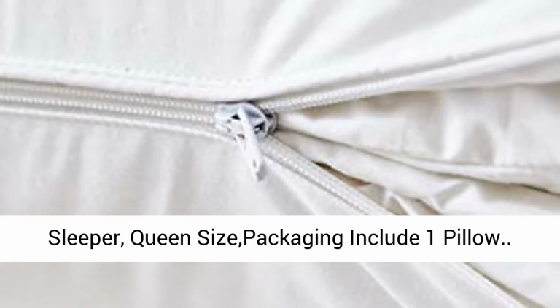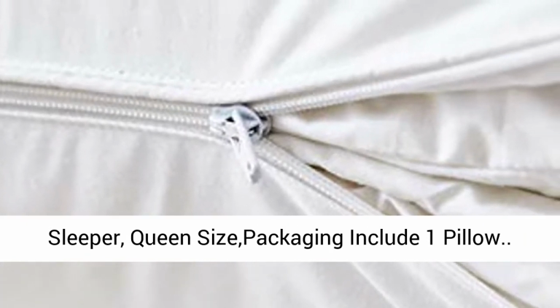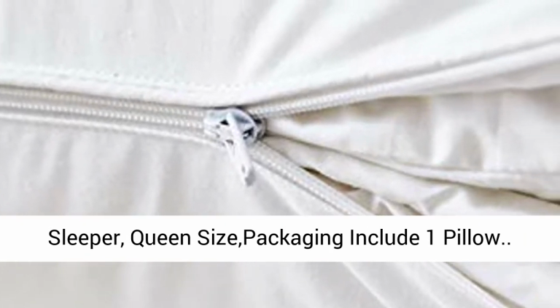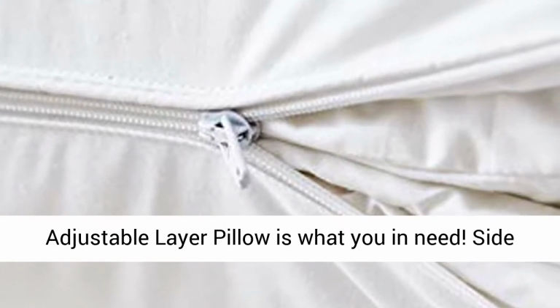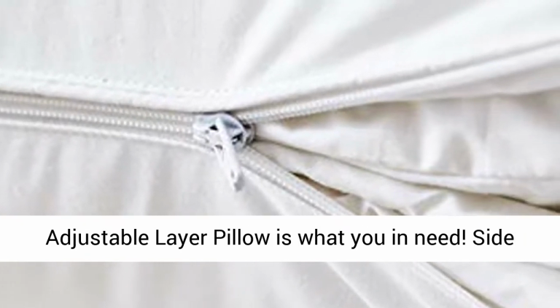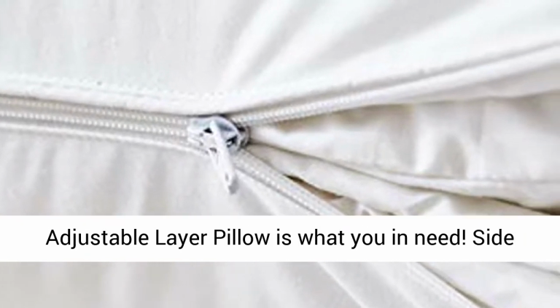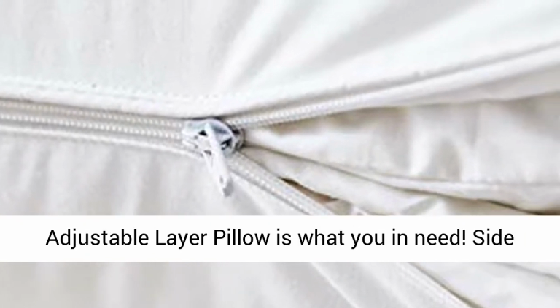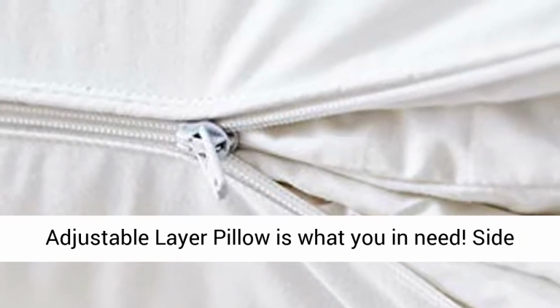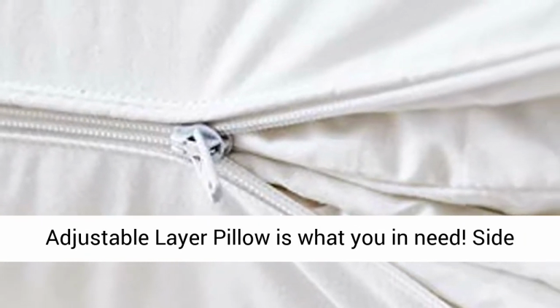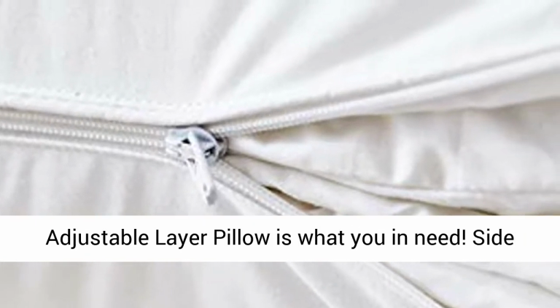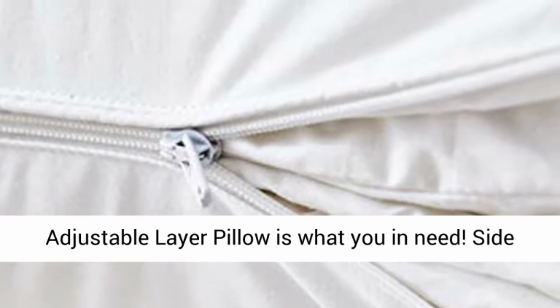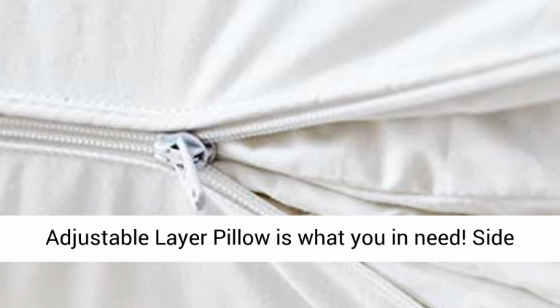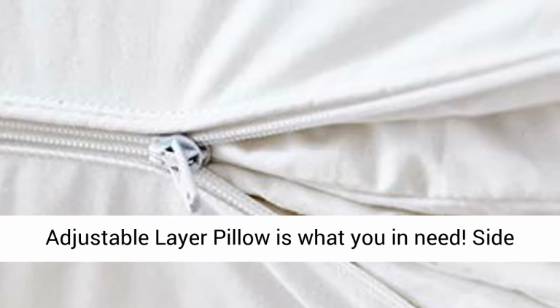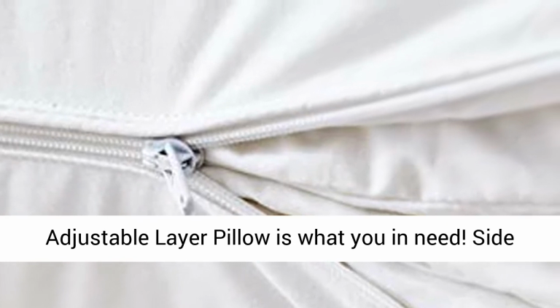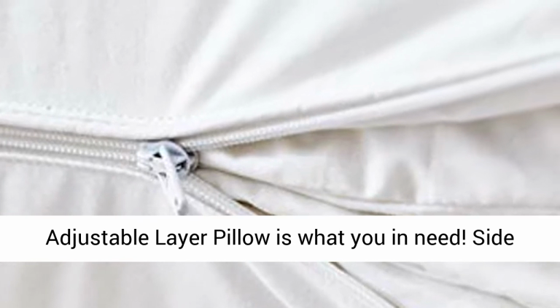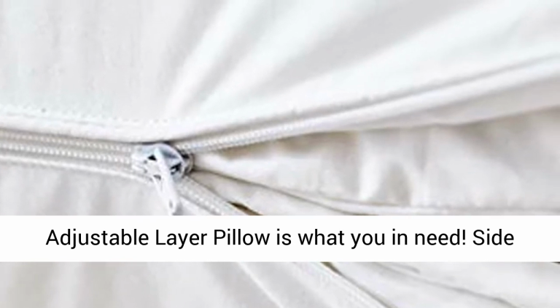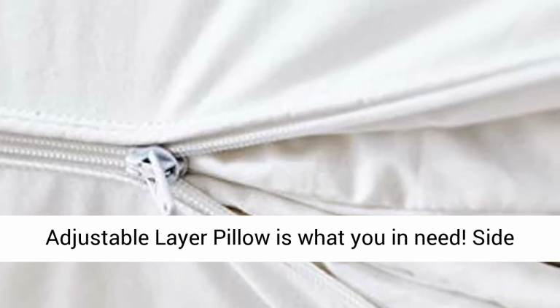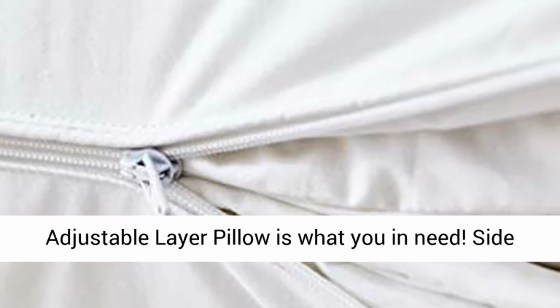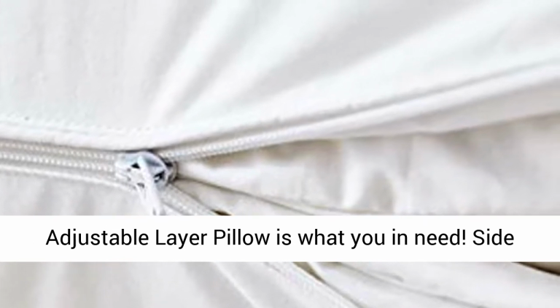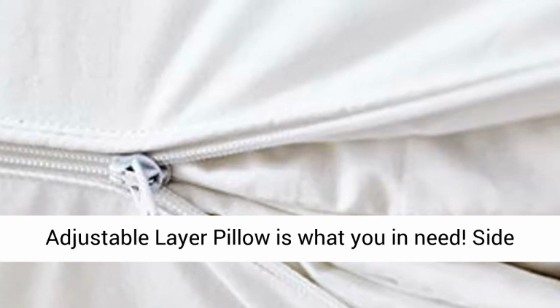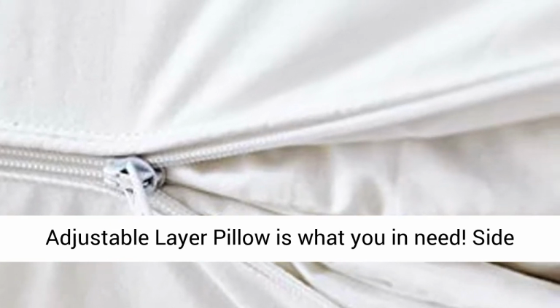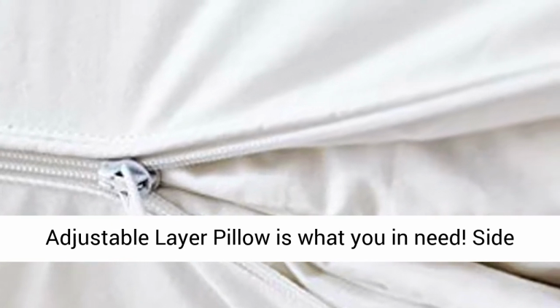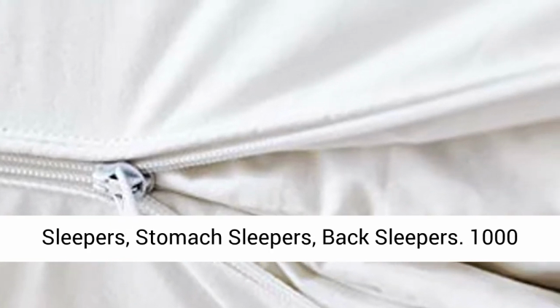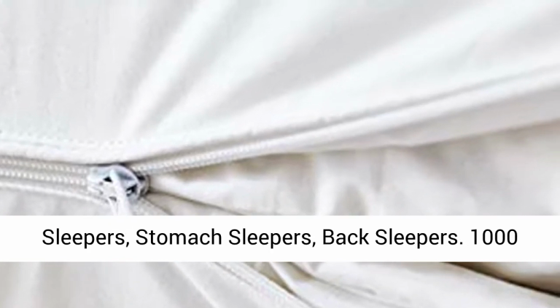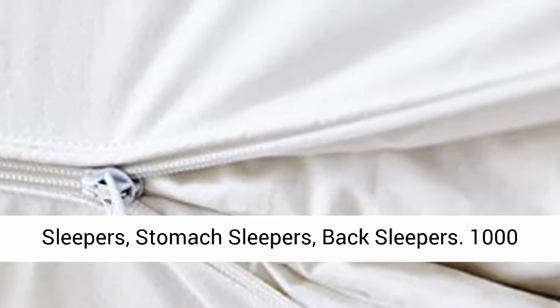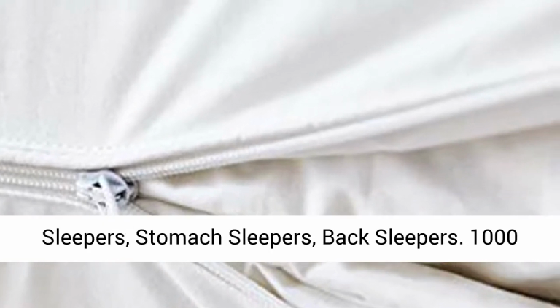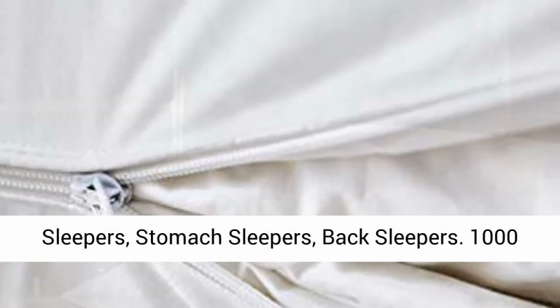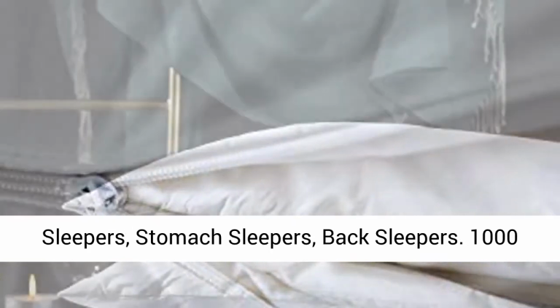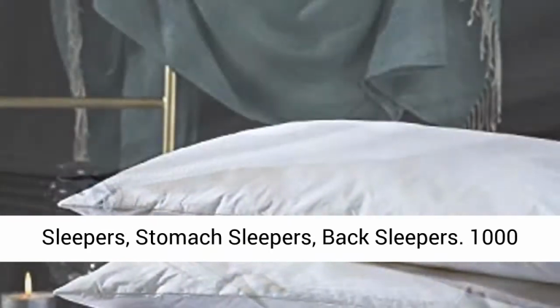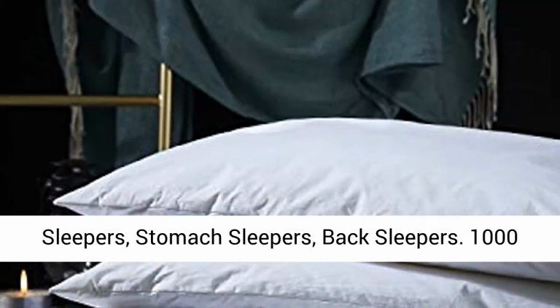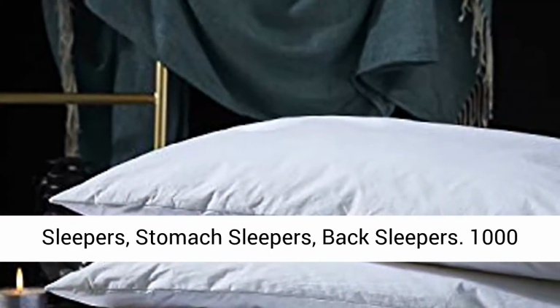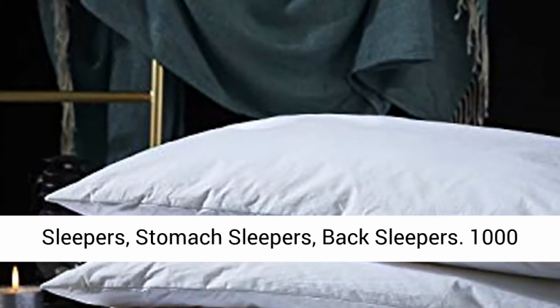Adjustable Layer Pillow is what you need. Suitable for Side Sleepers, Stomach Sleepers, and Back Sleepers.